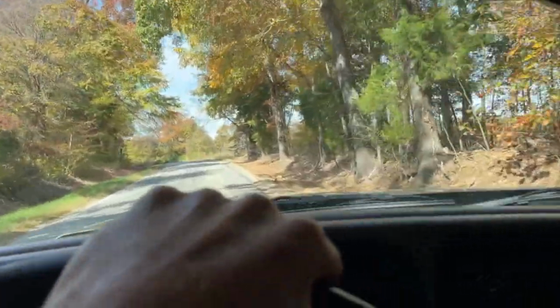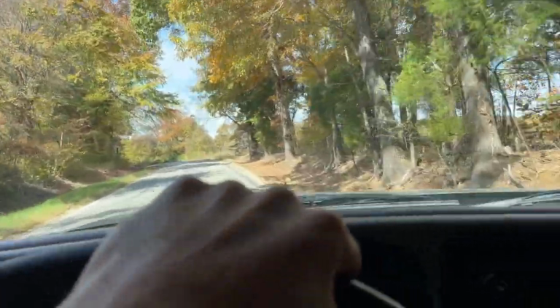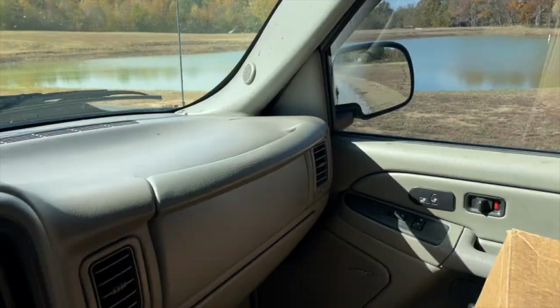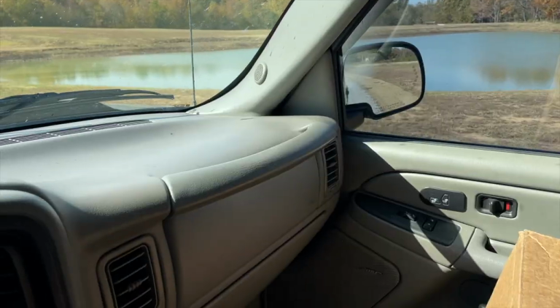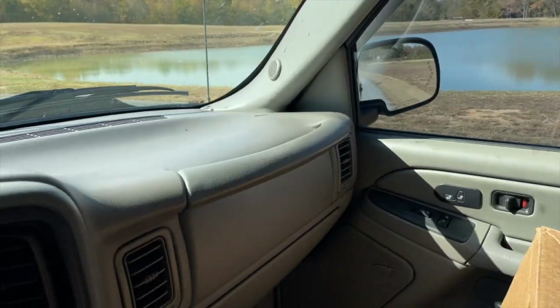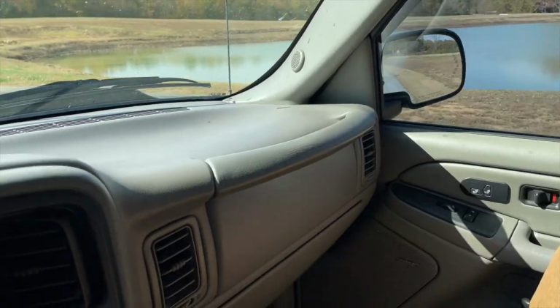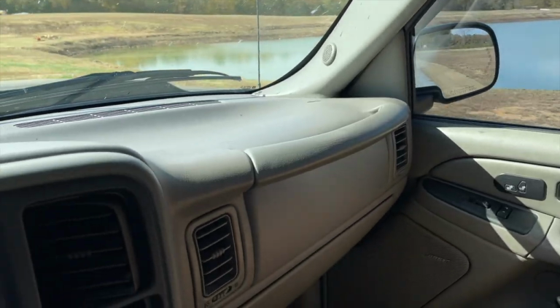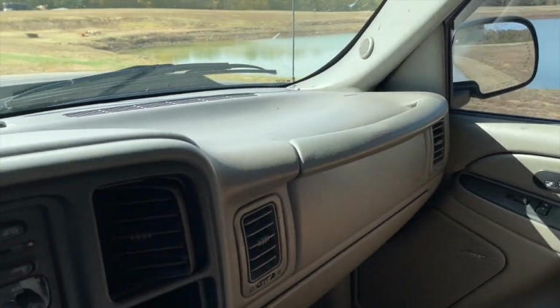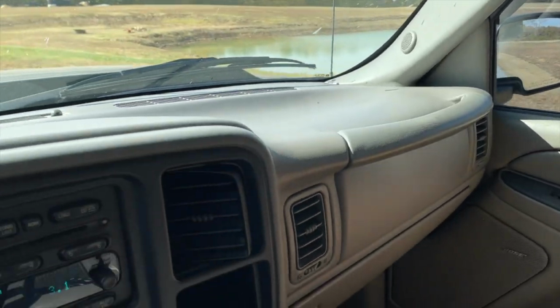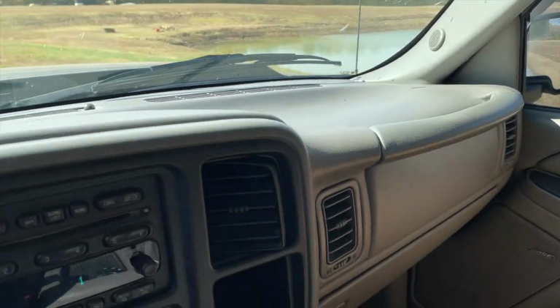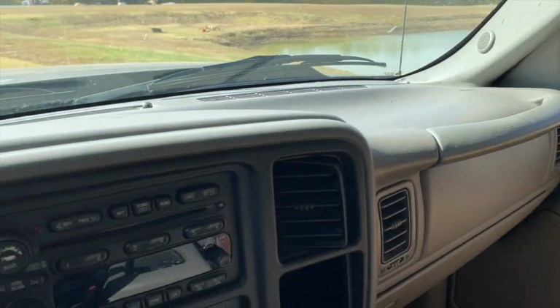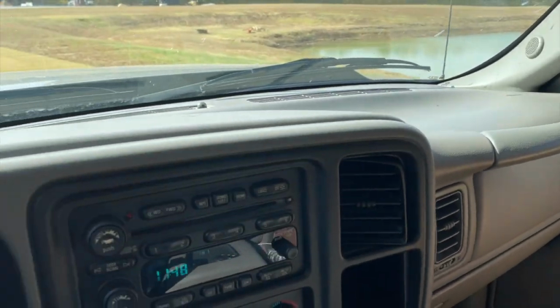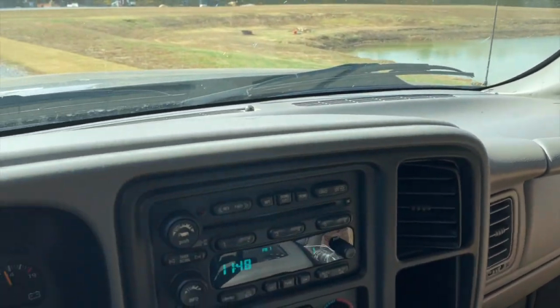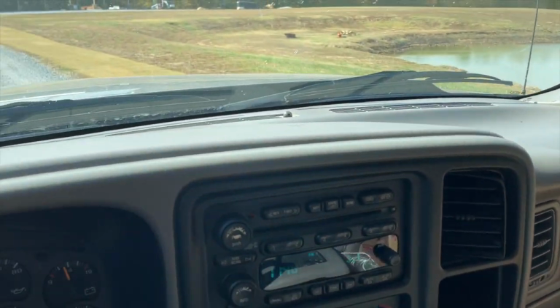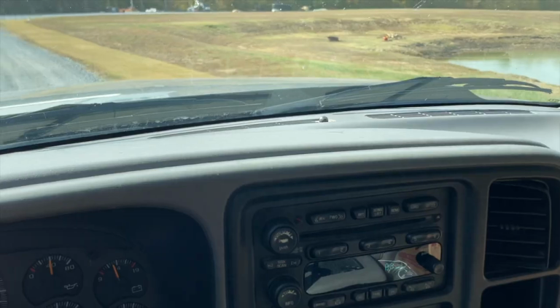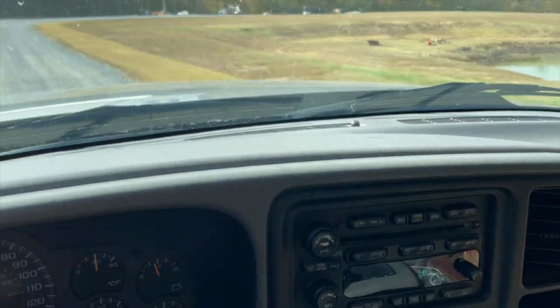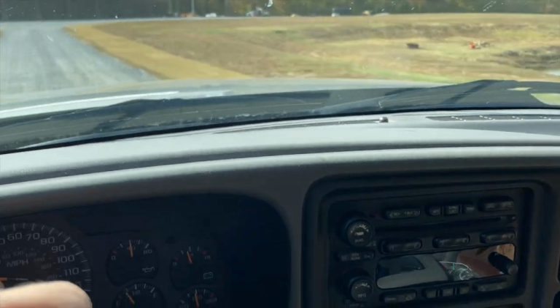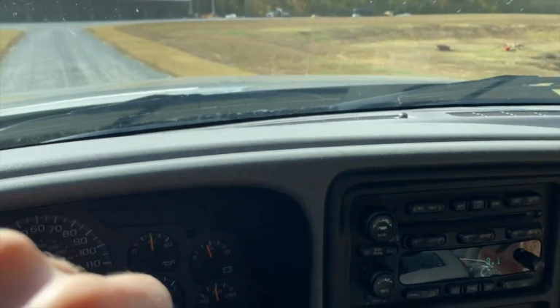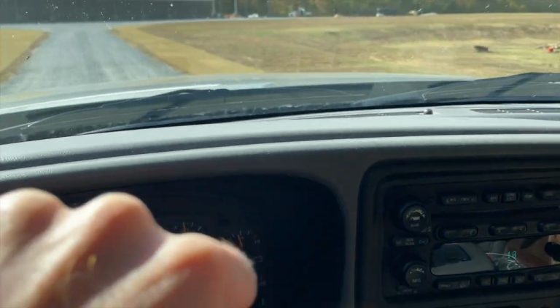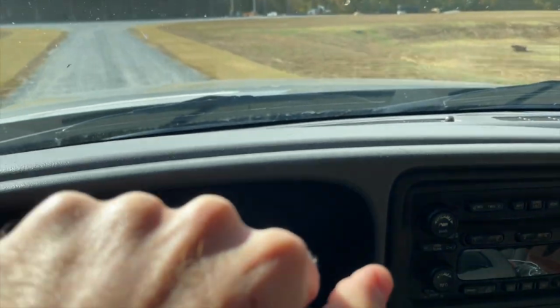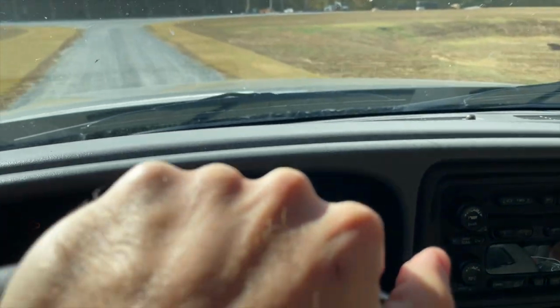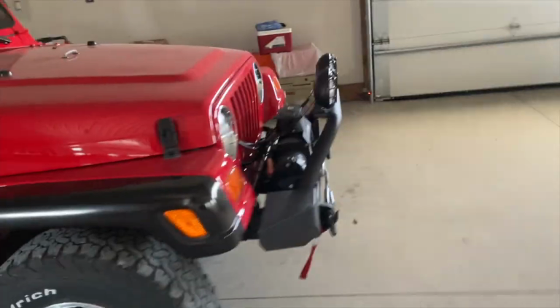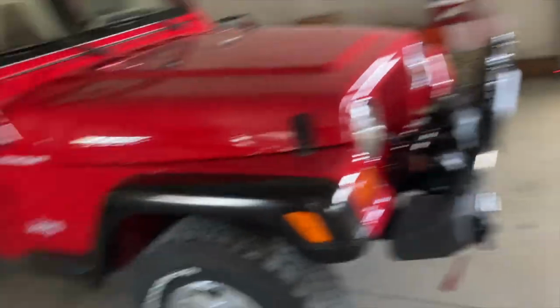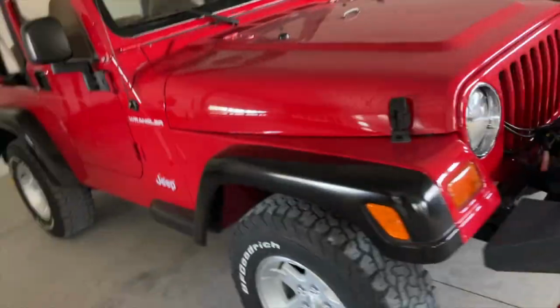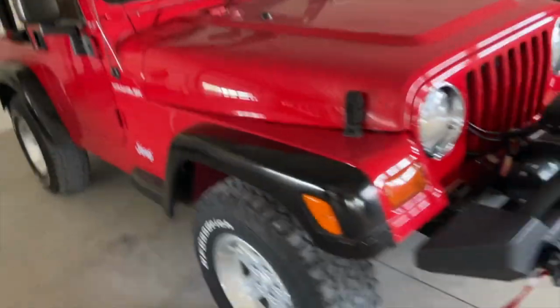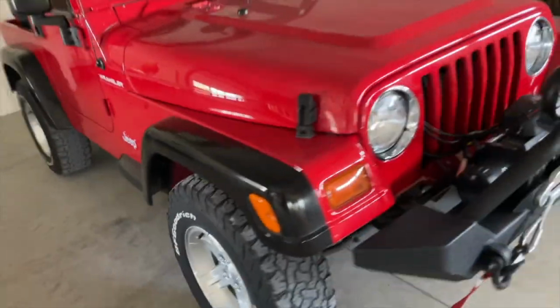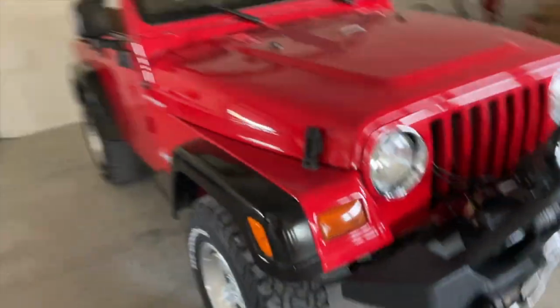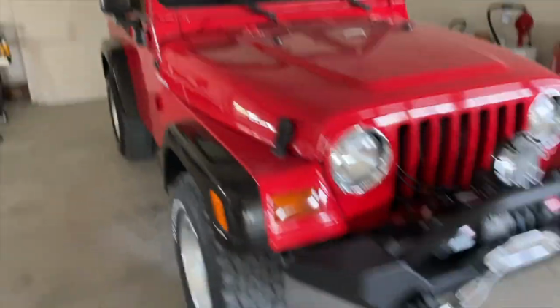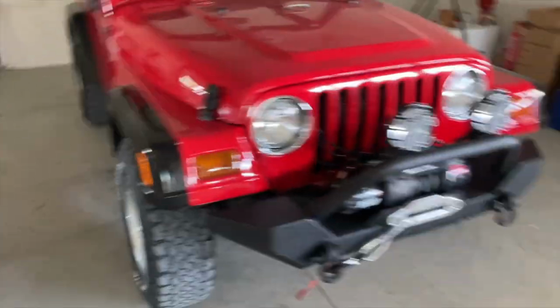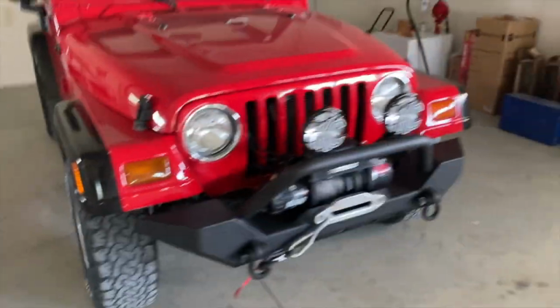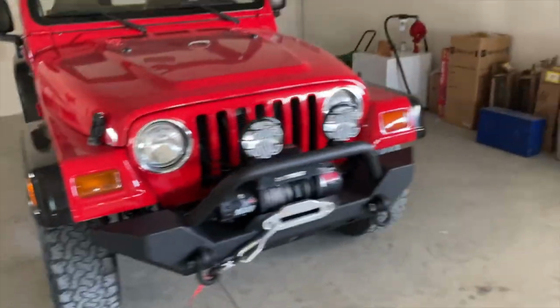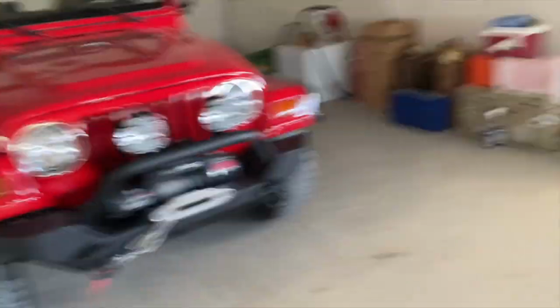All right, going up at the shop here with the old Jeep.